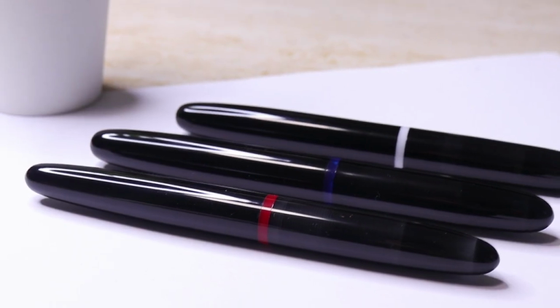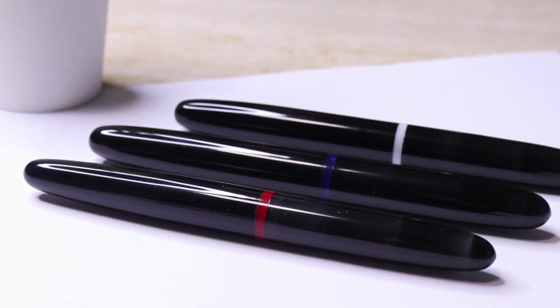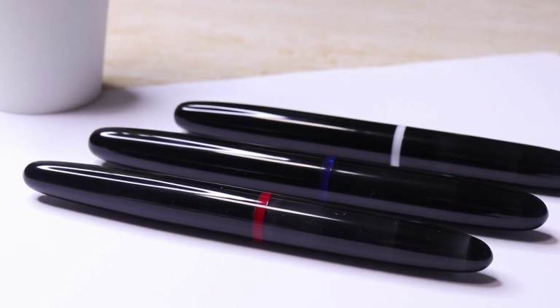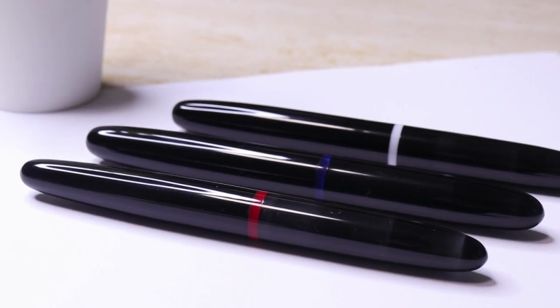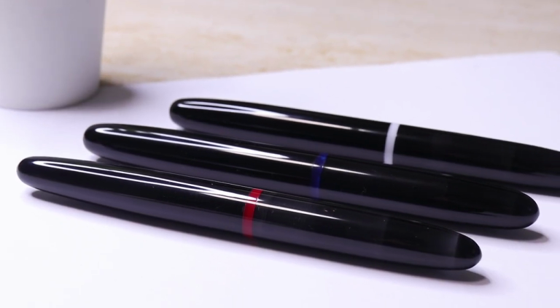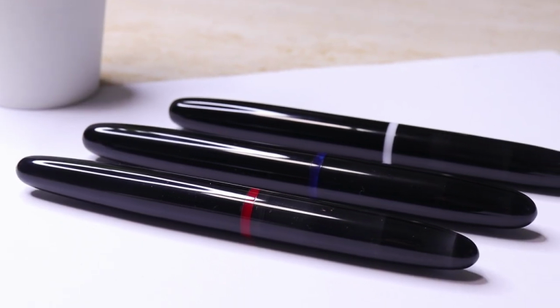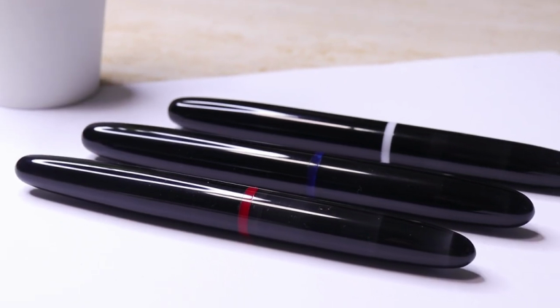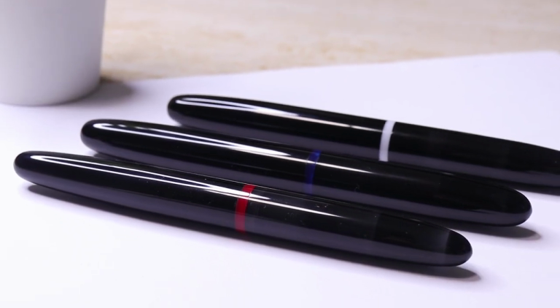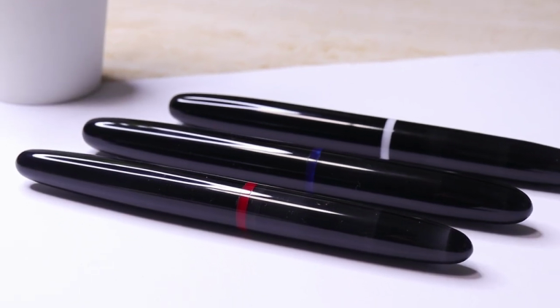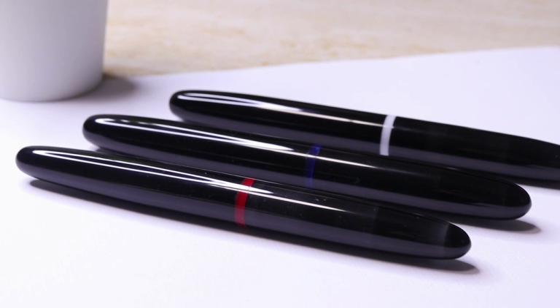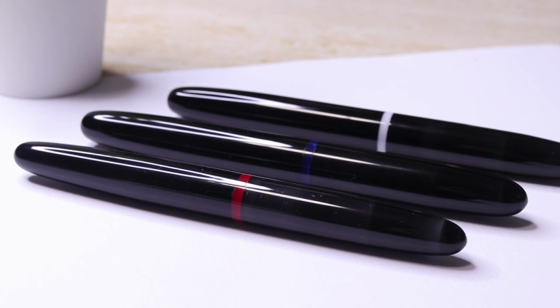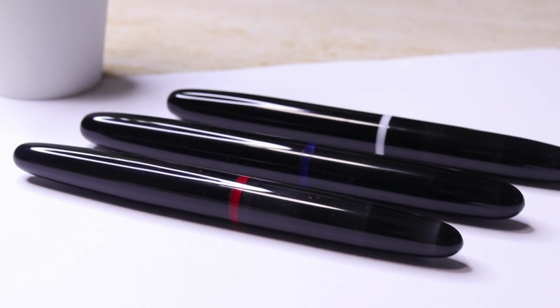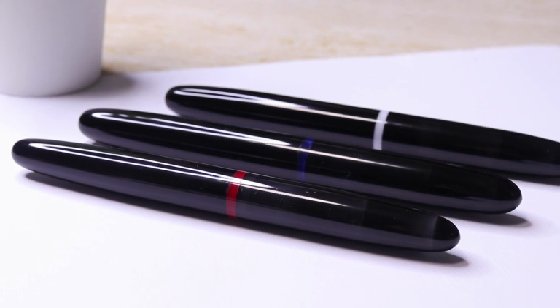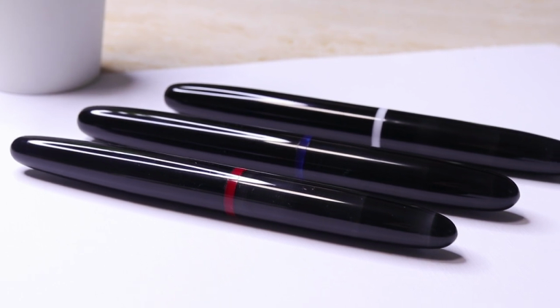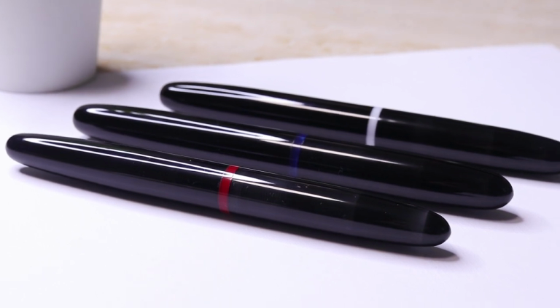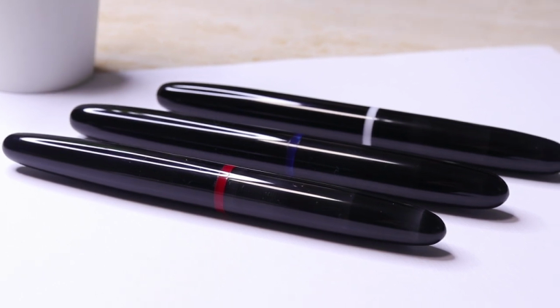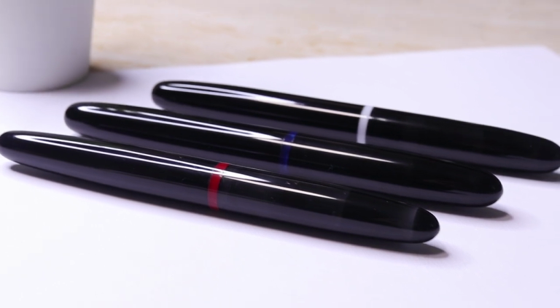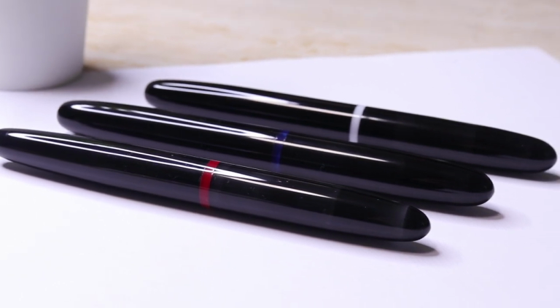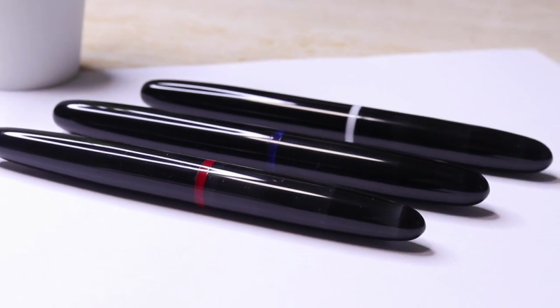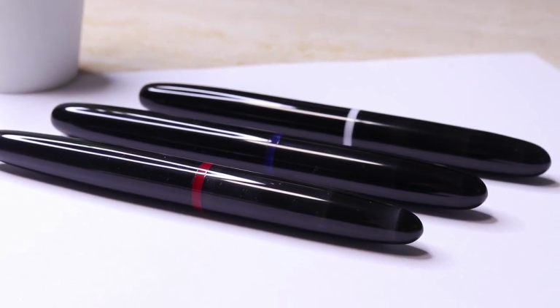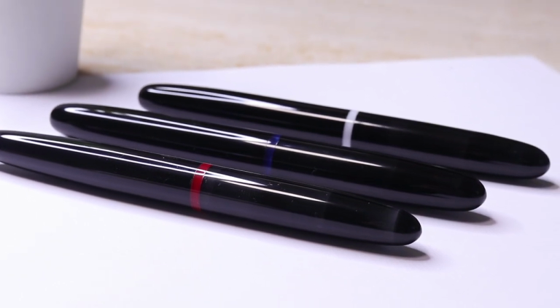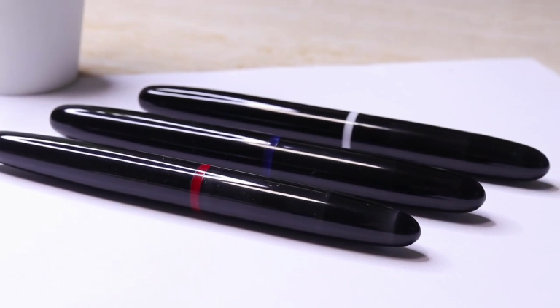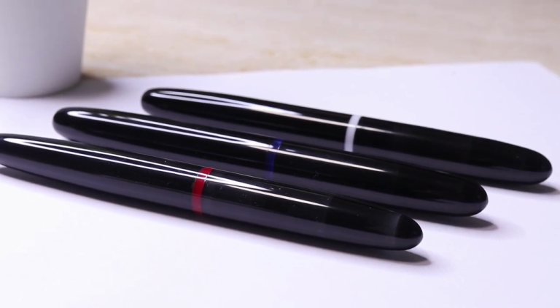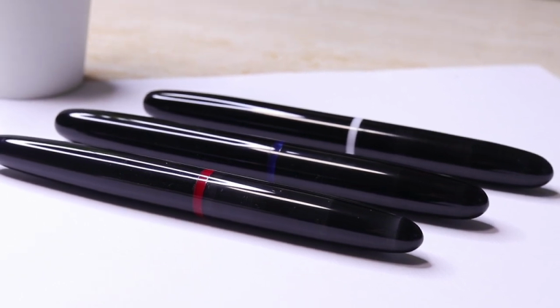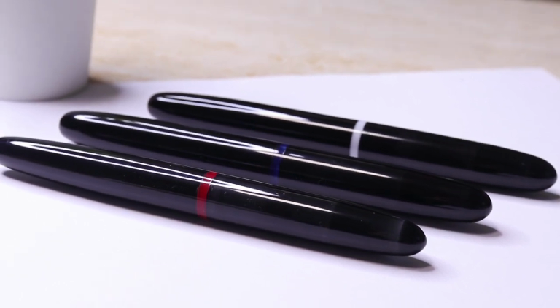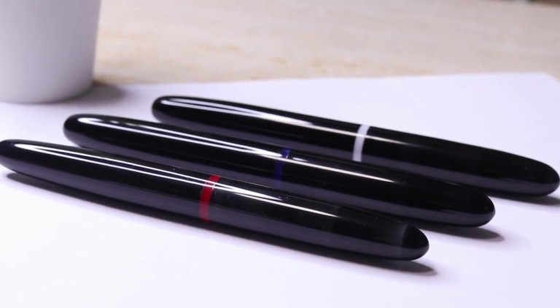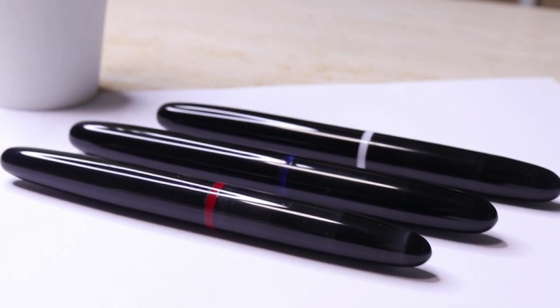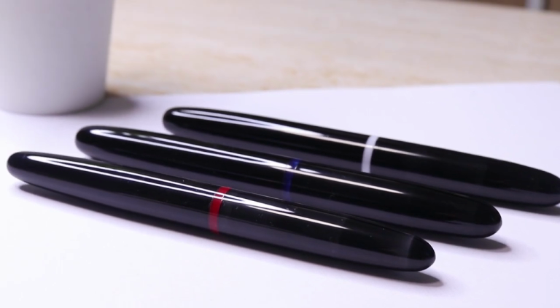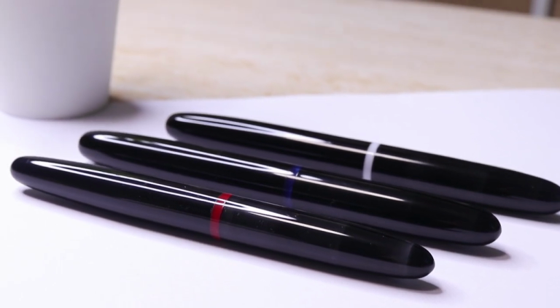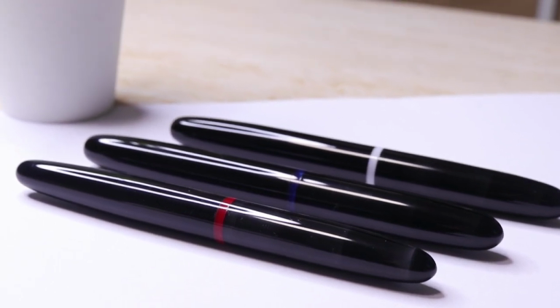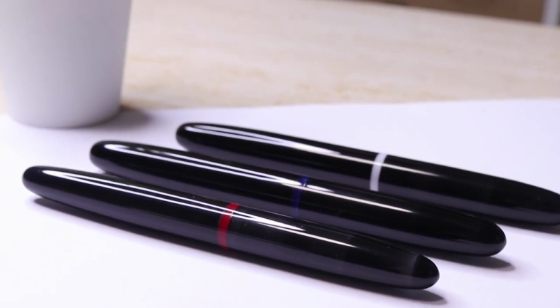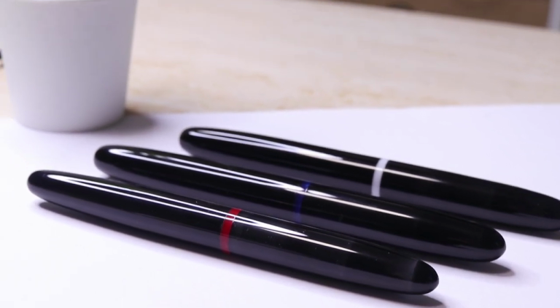This video is brought to you by my new fountain pens — the Artisan Cigarro white and blue rings.